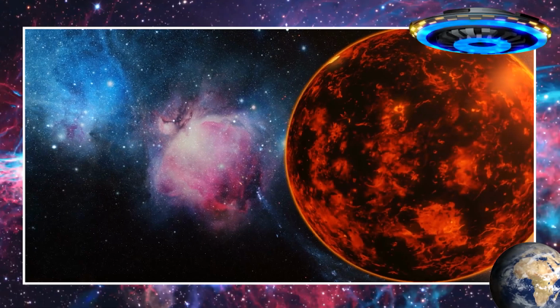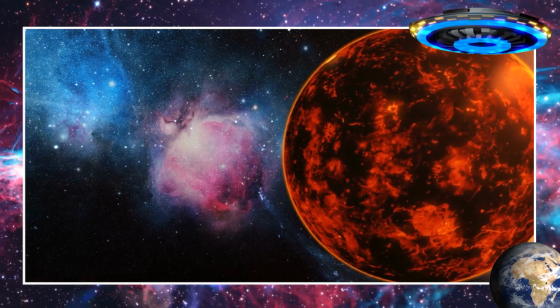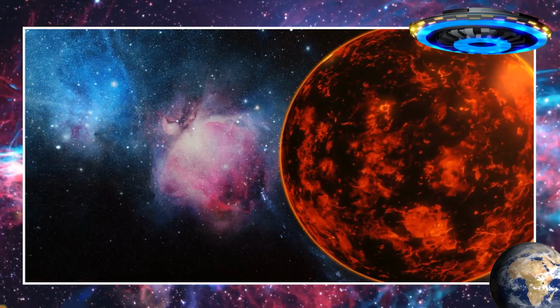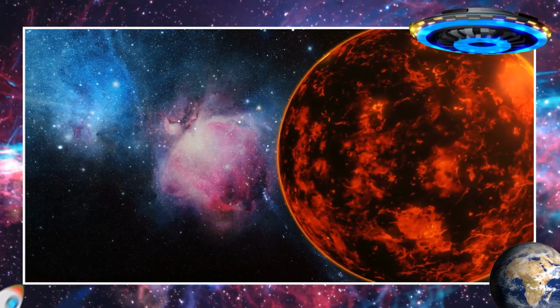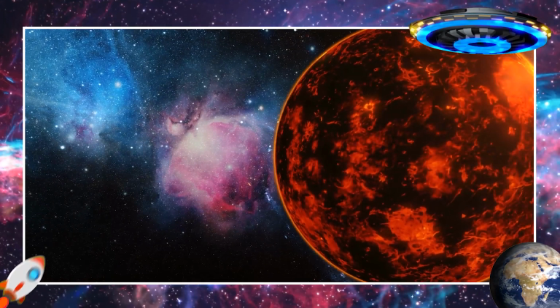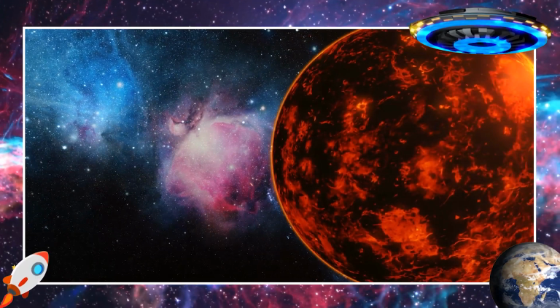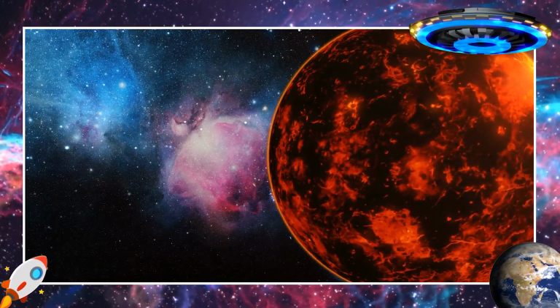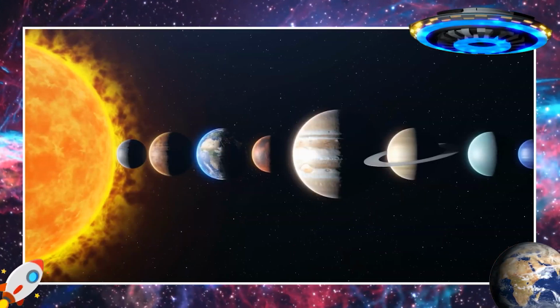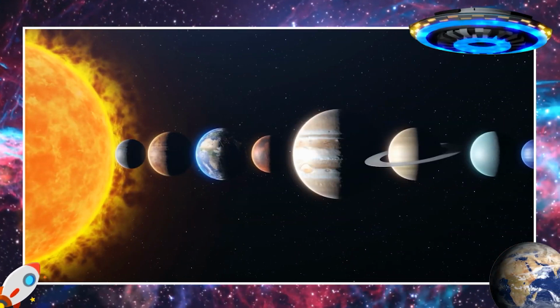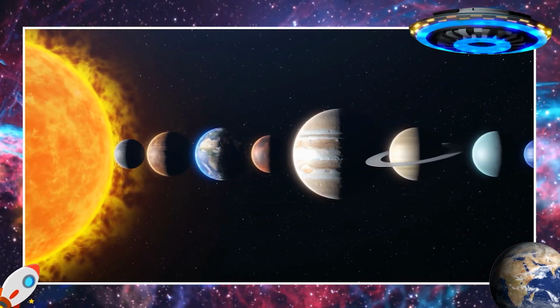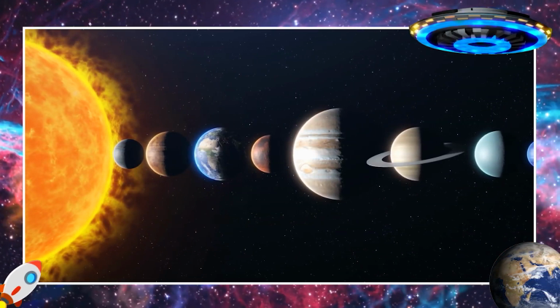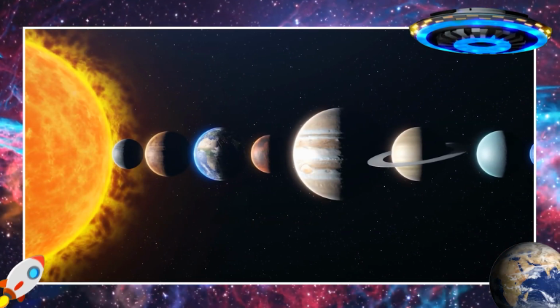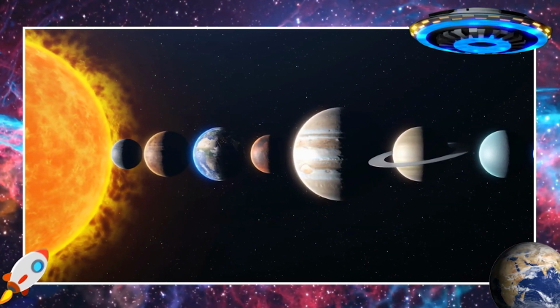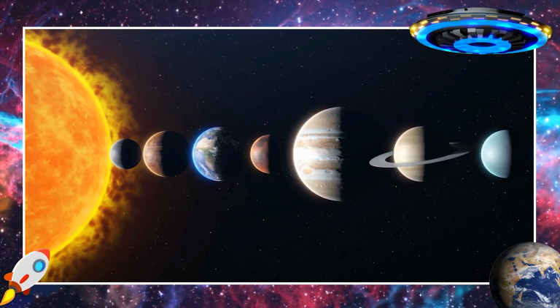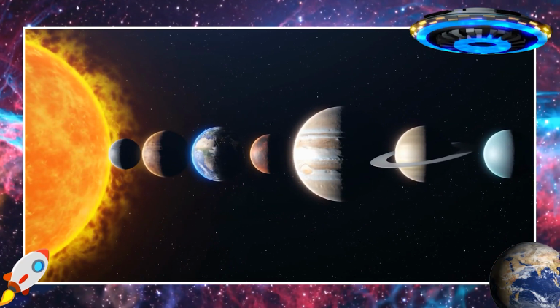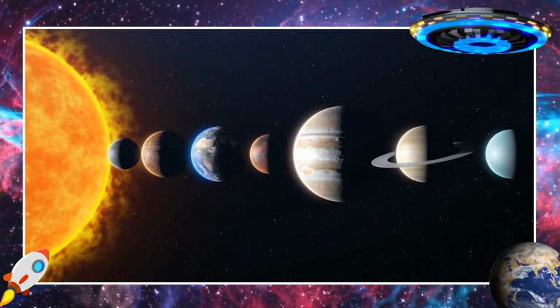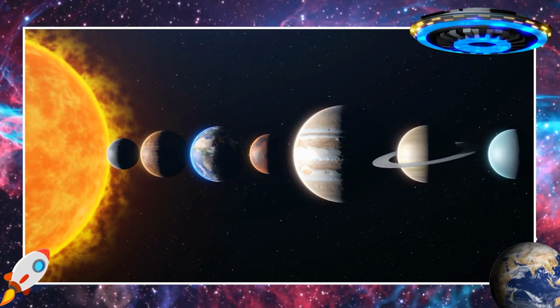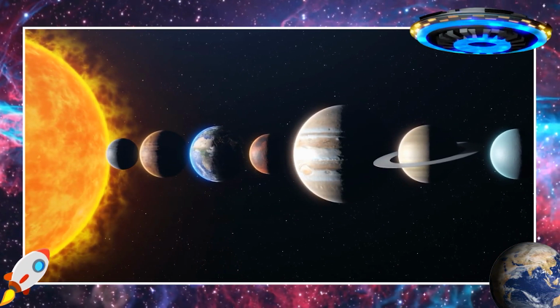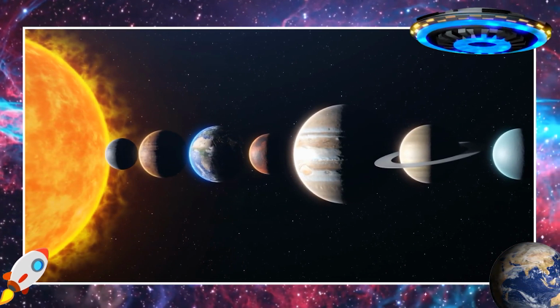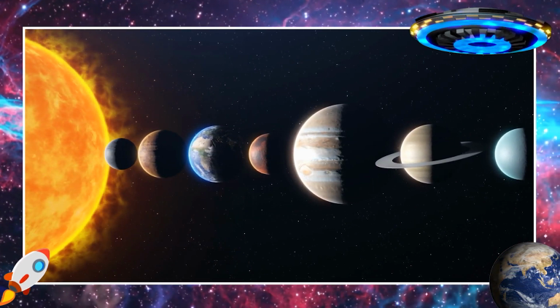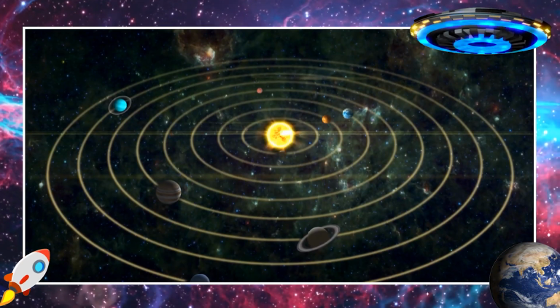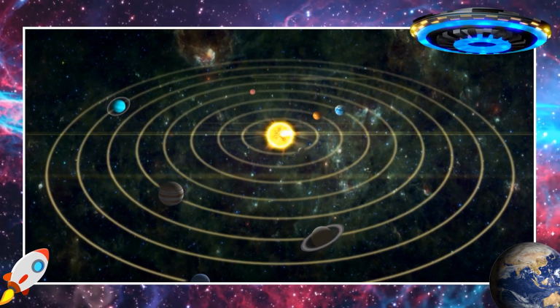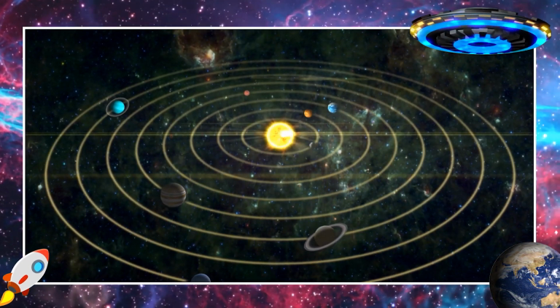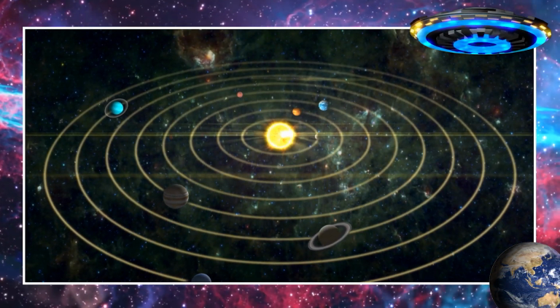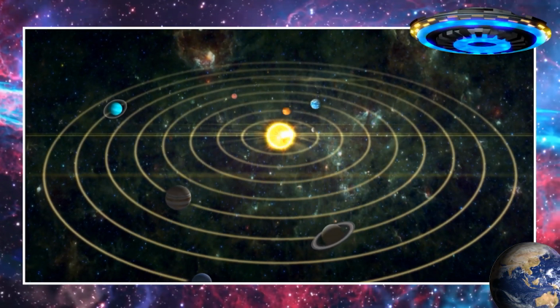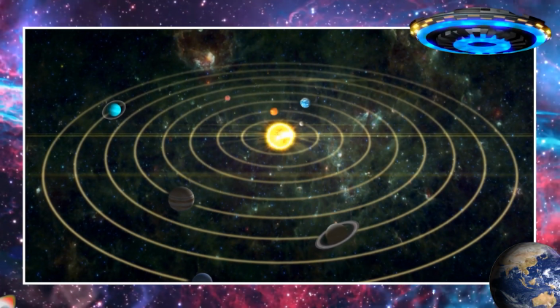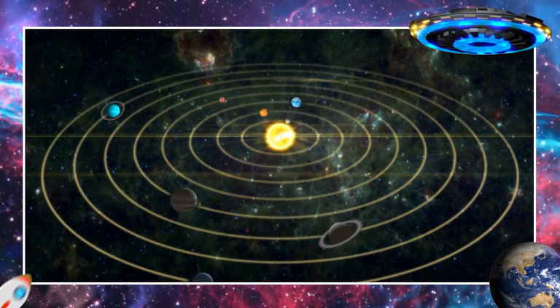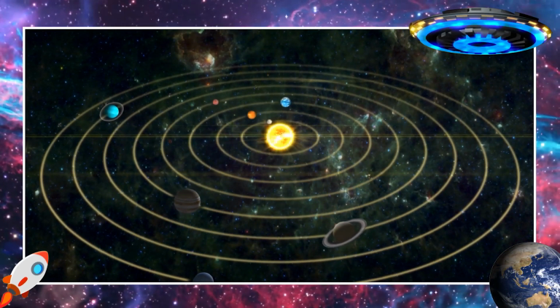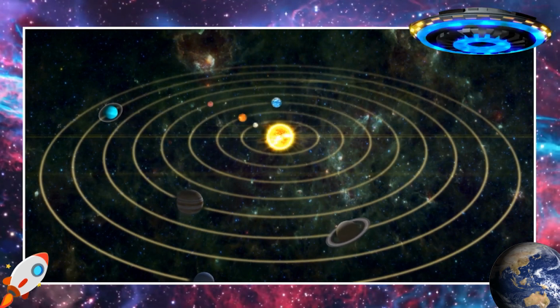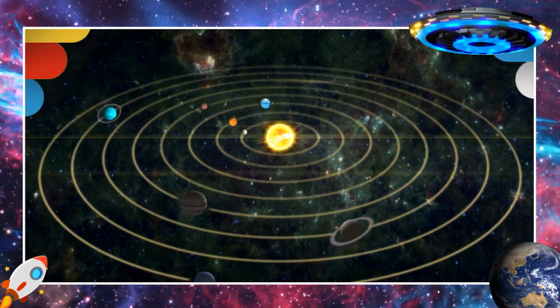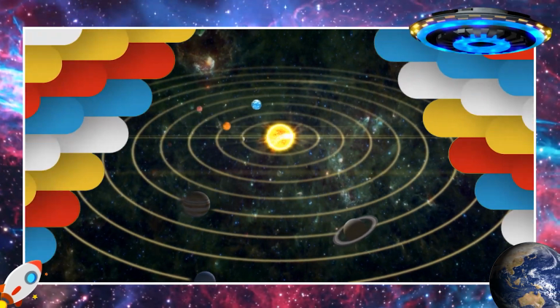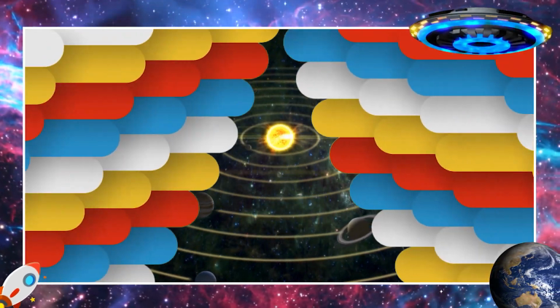Hello kids. Today we will learn the names of all planets. Let's have fun exploring our solar system.